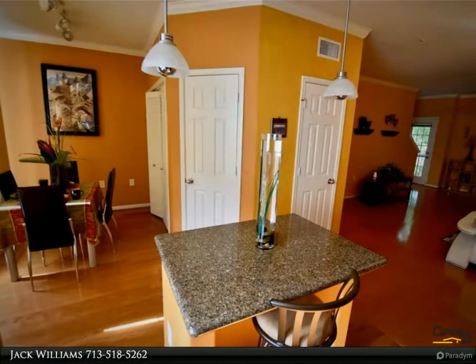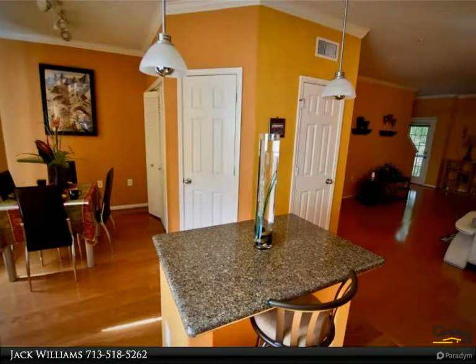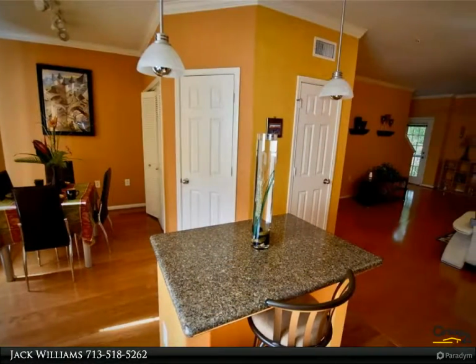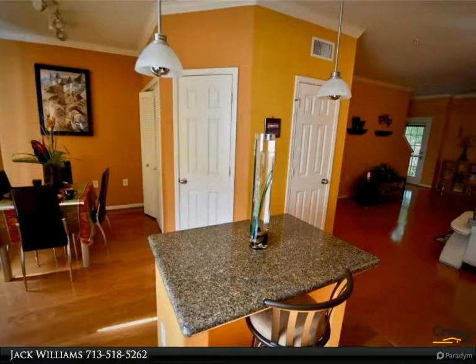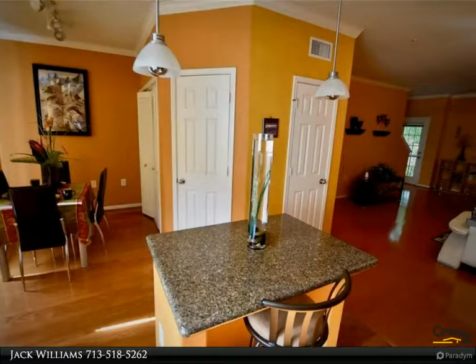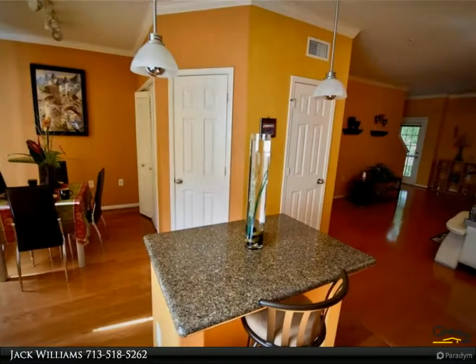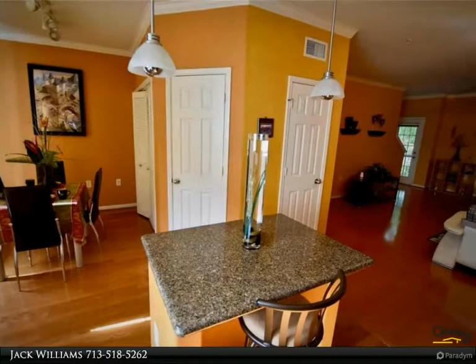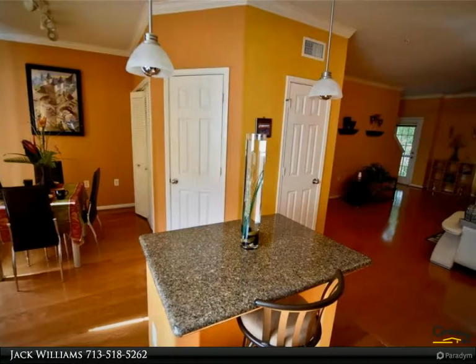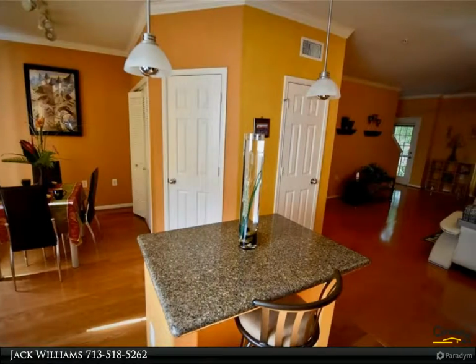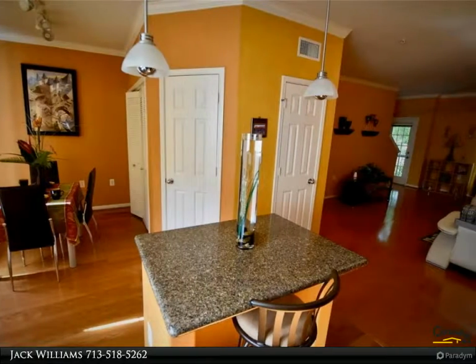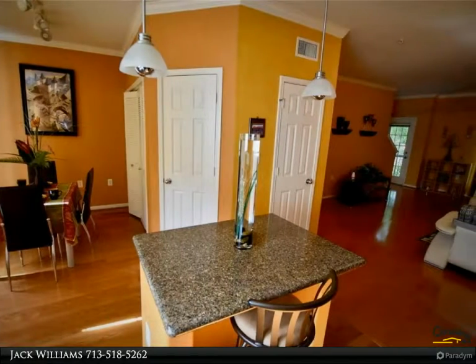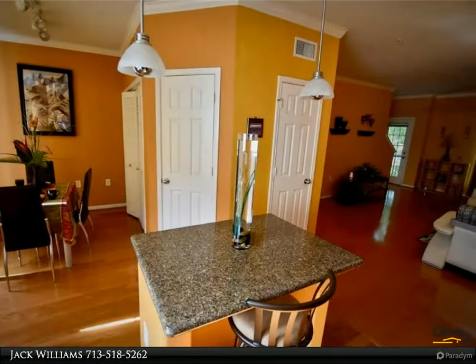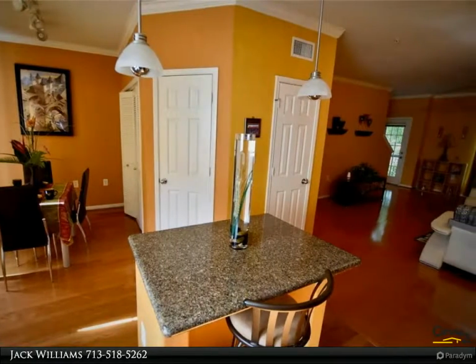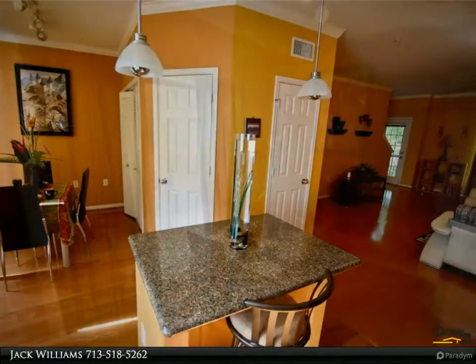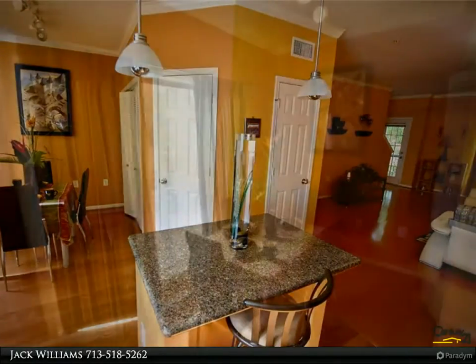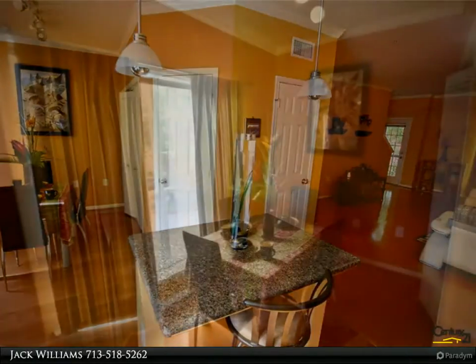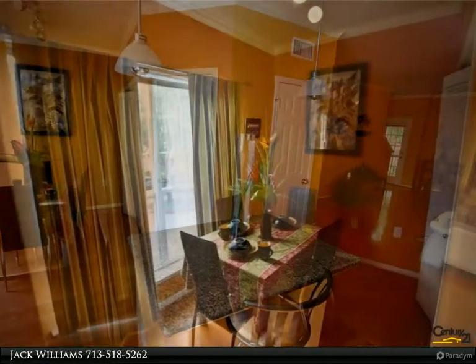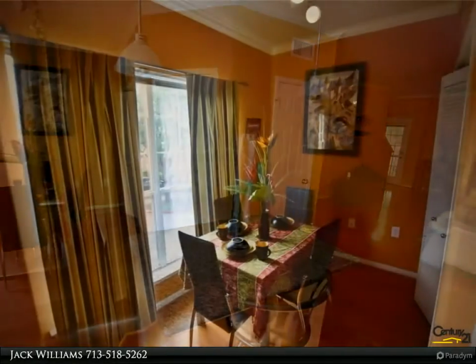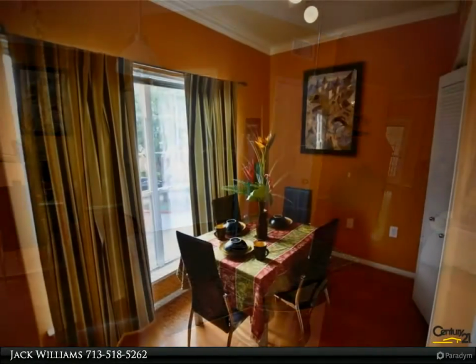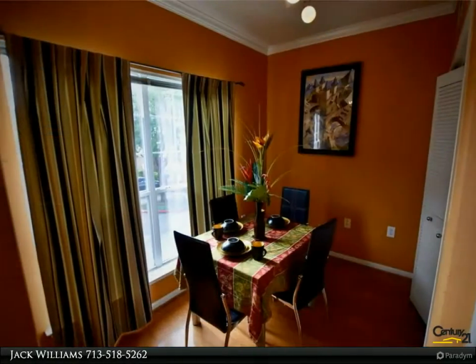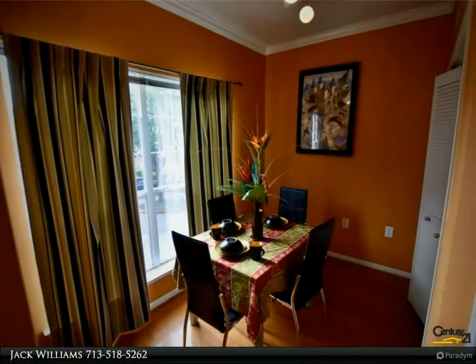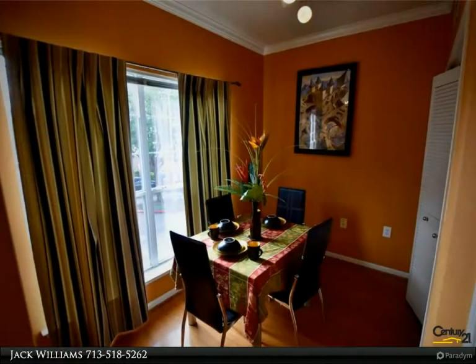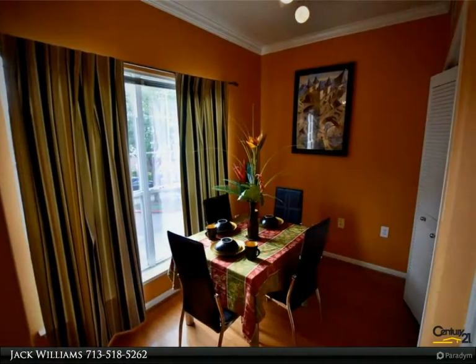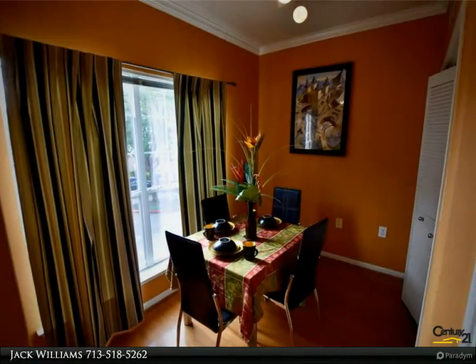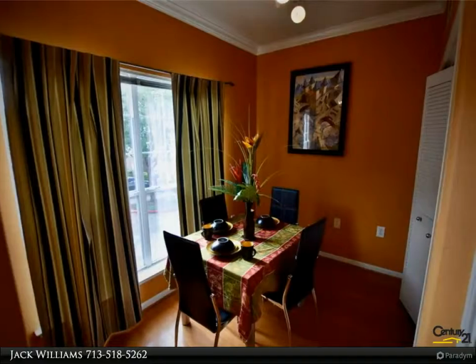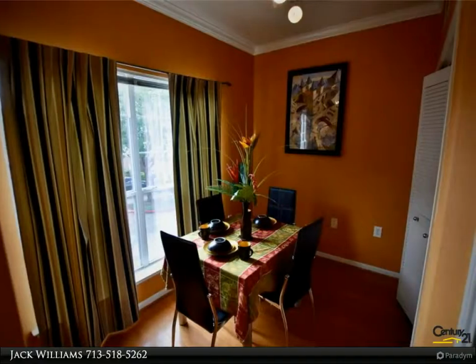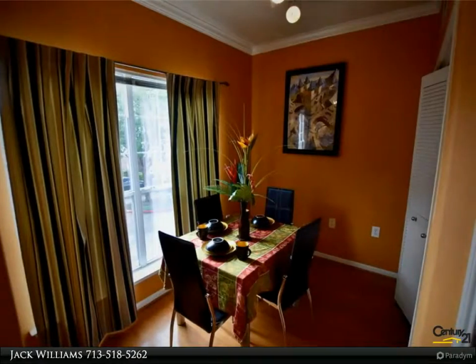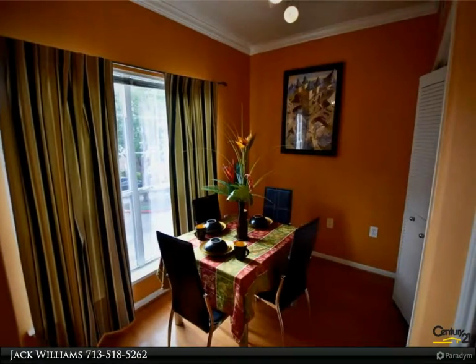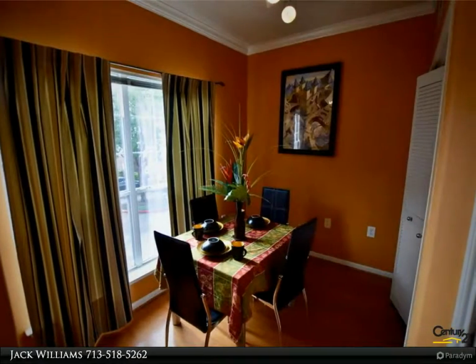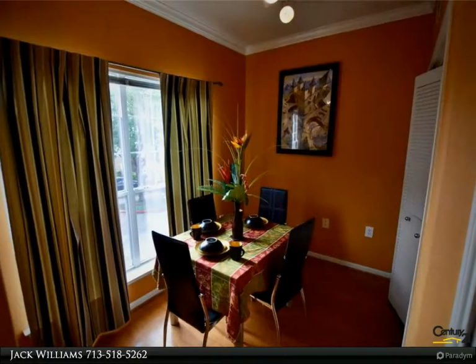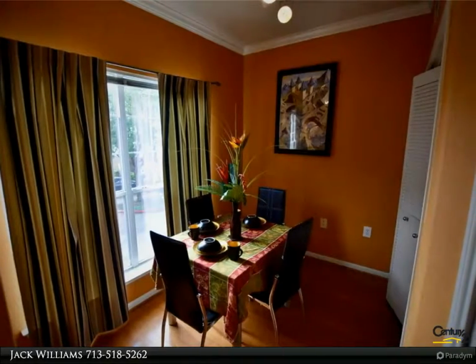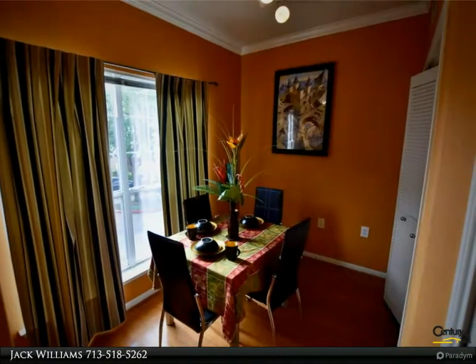Great access to Beltway 8, Memorial City Mall, Galleria, and Highway 69. Call now to view this home.